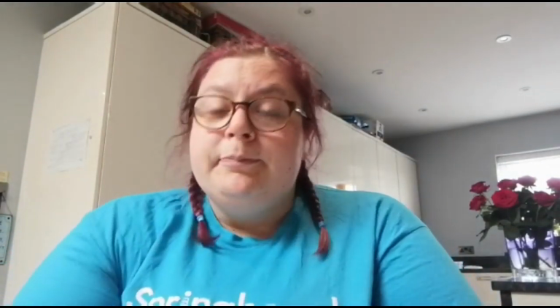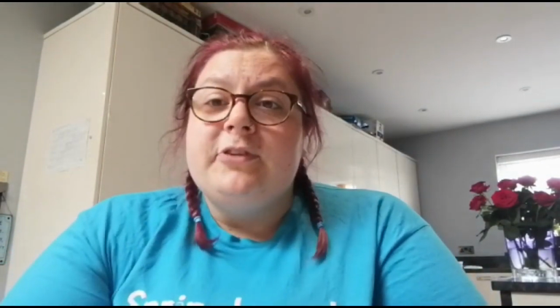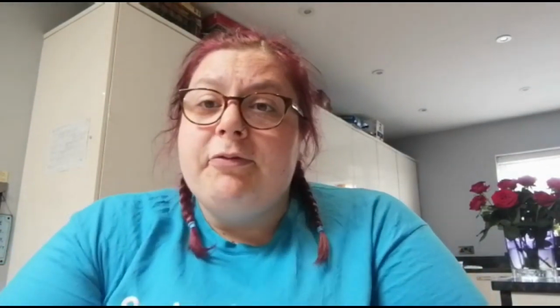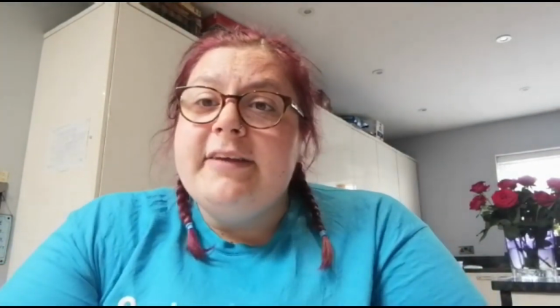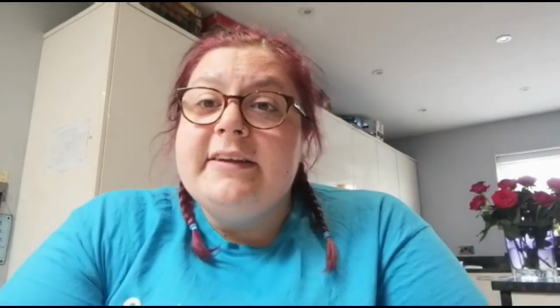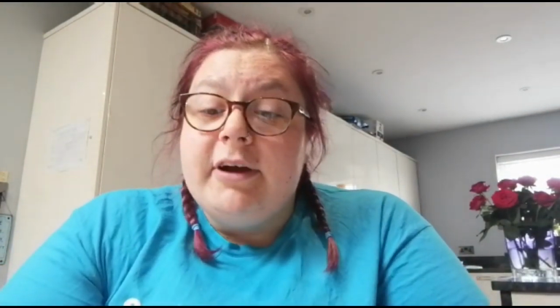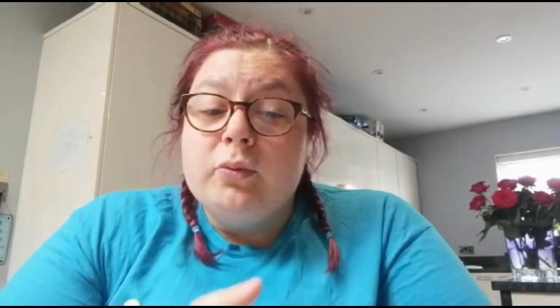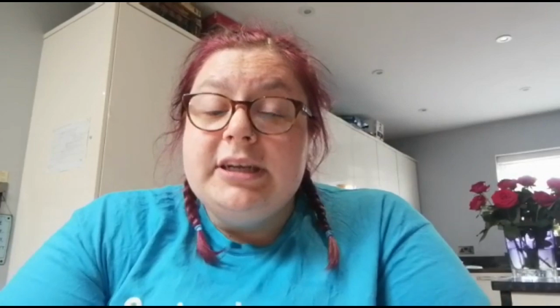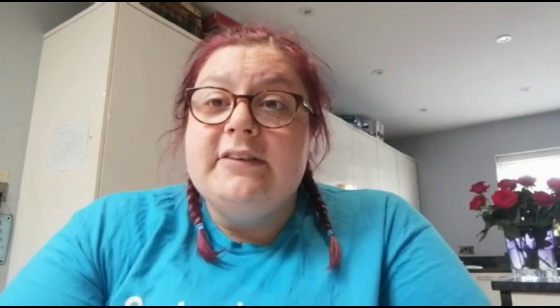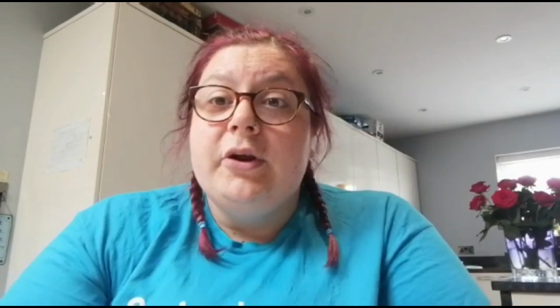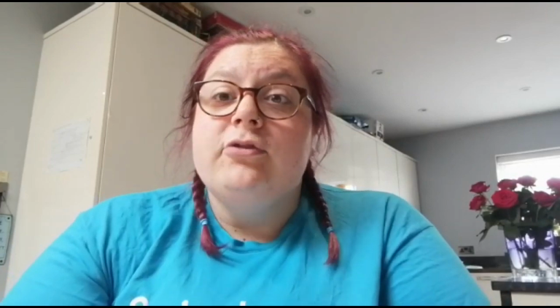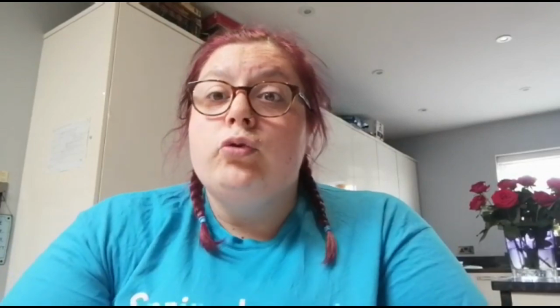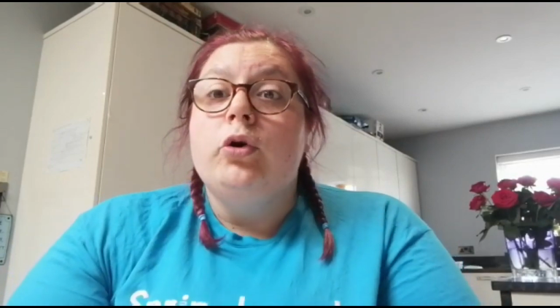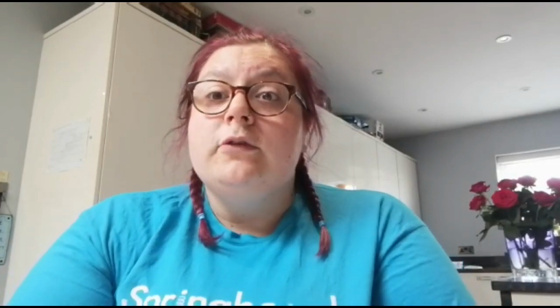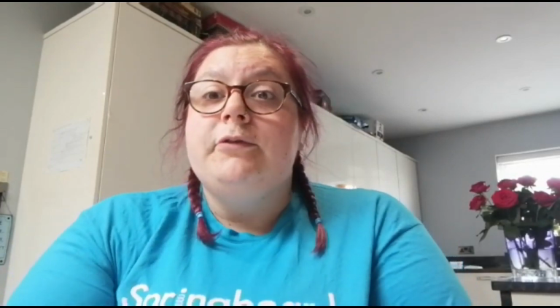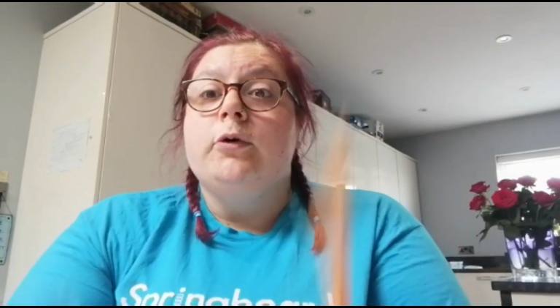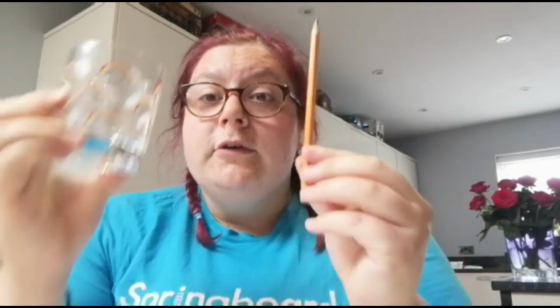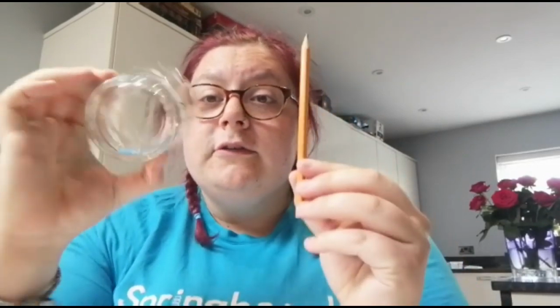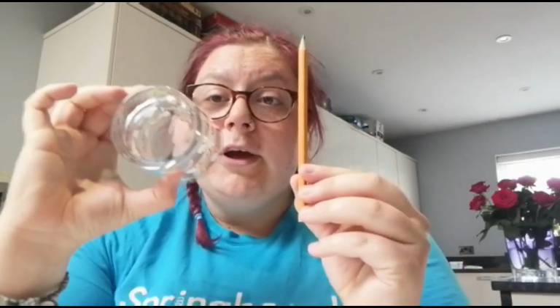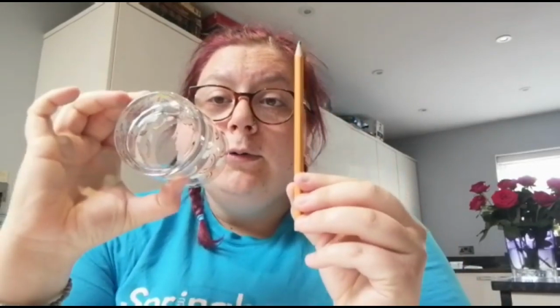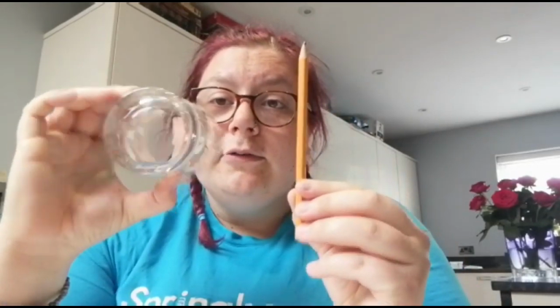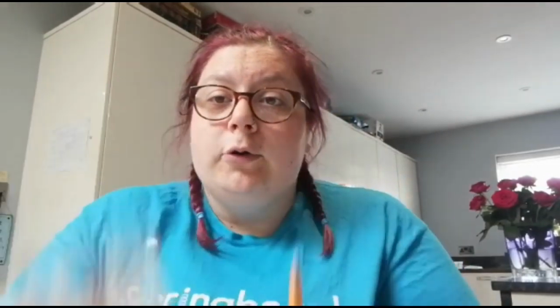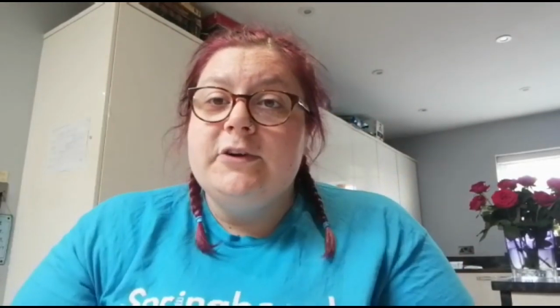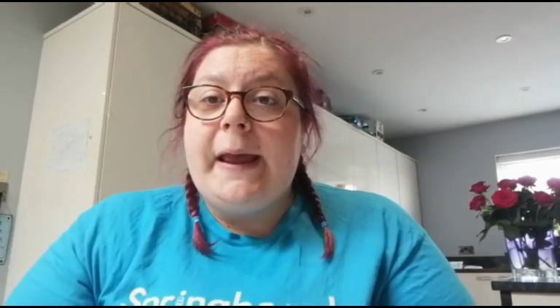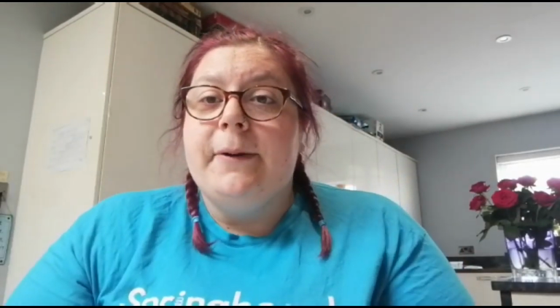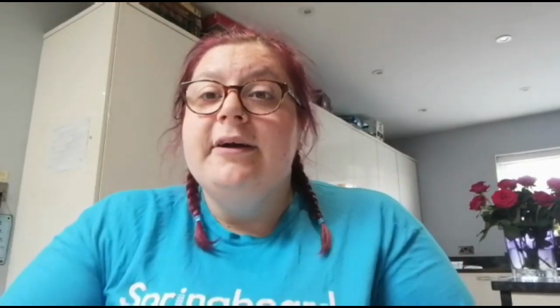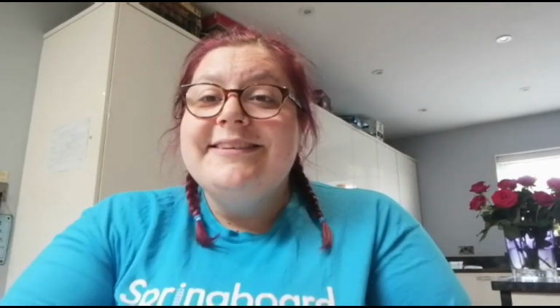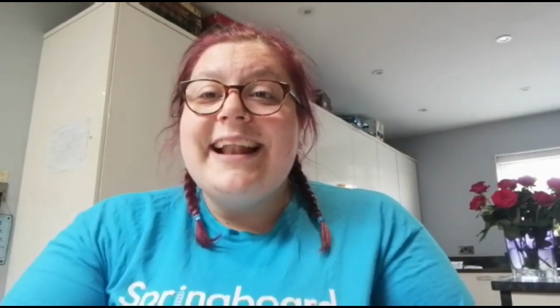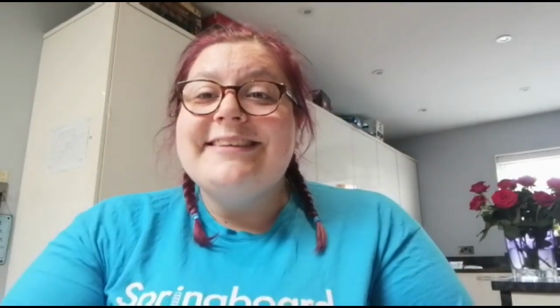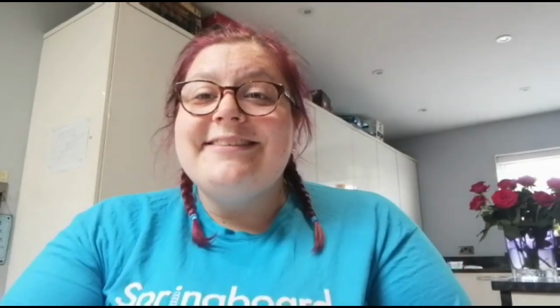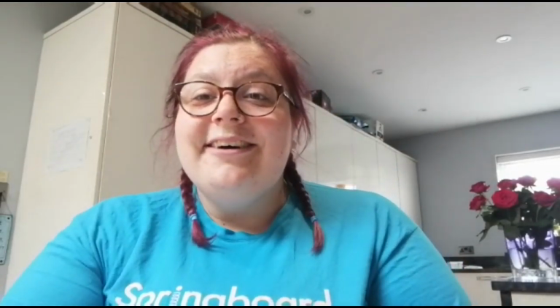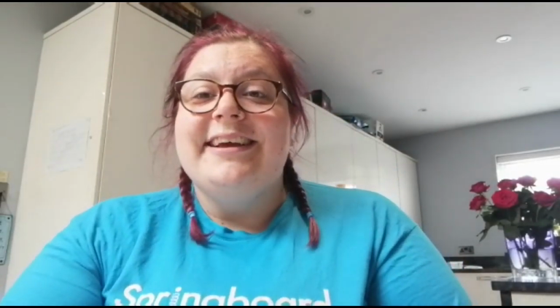So first things first, what you need to do is draw lots of your circles onto your paper. So let's get started!